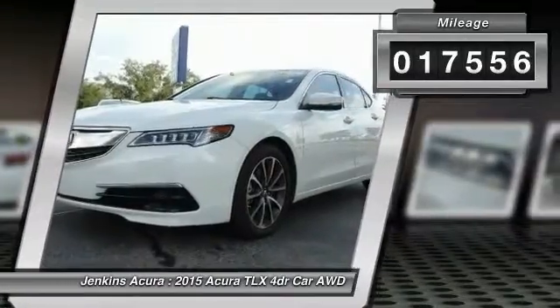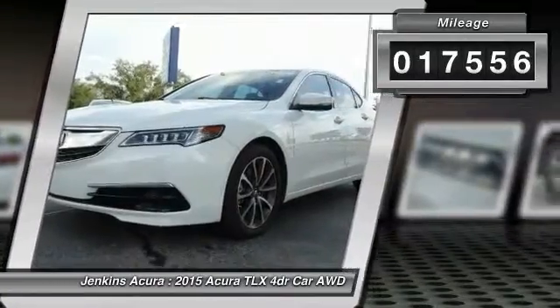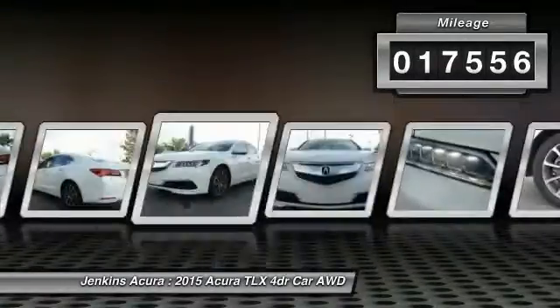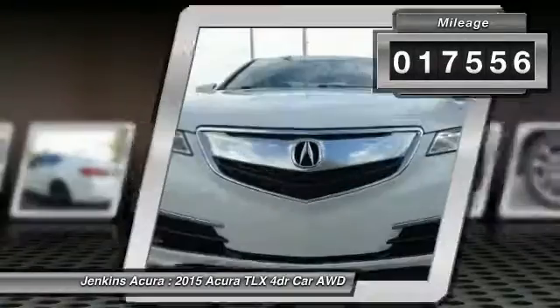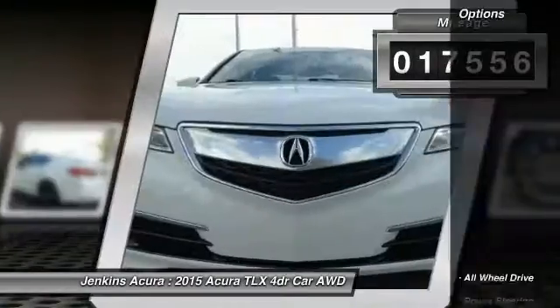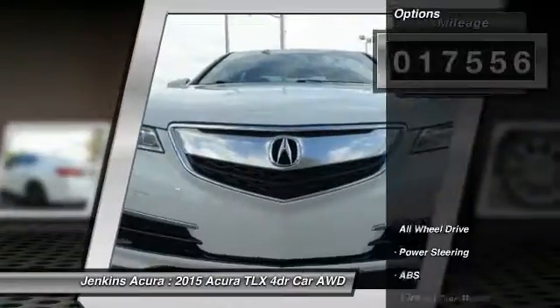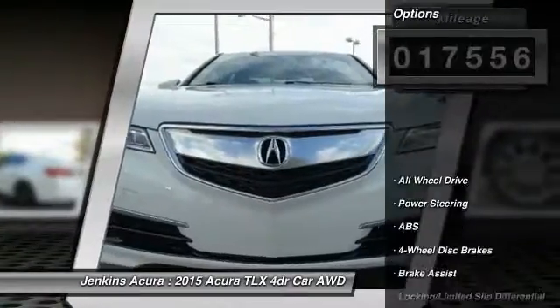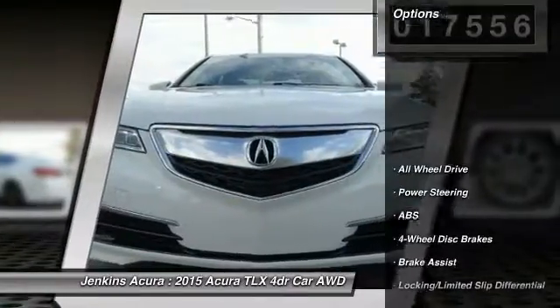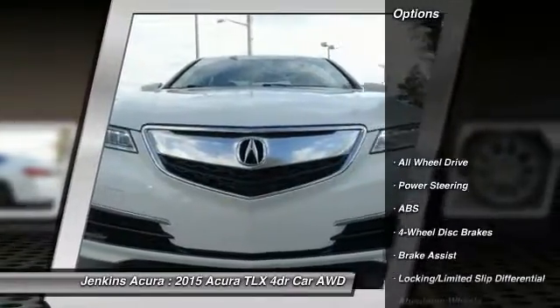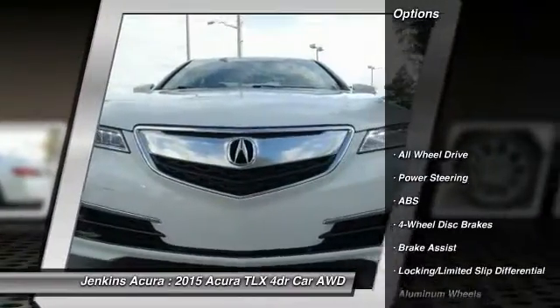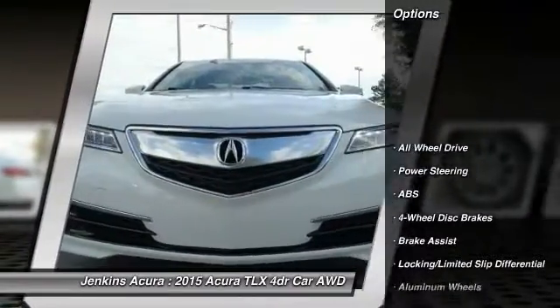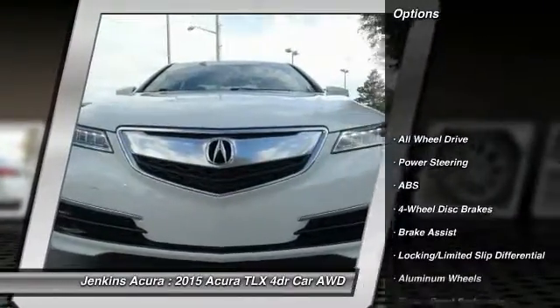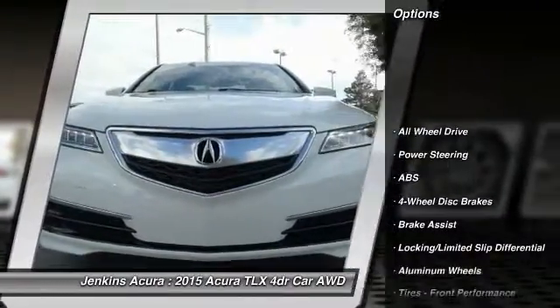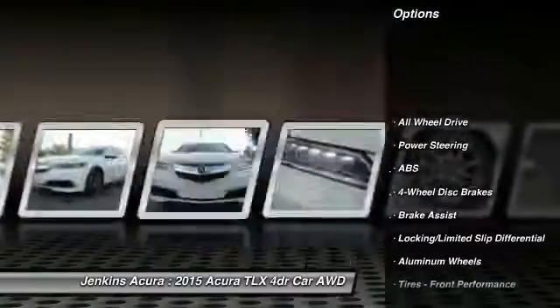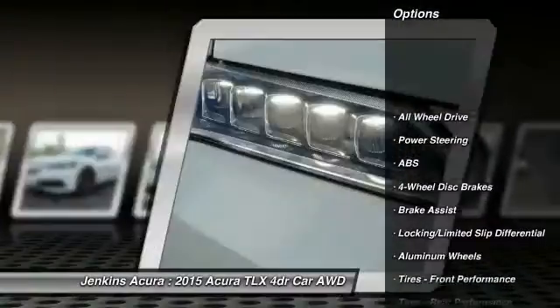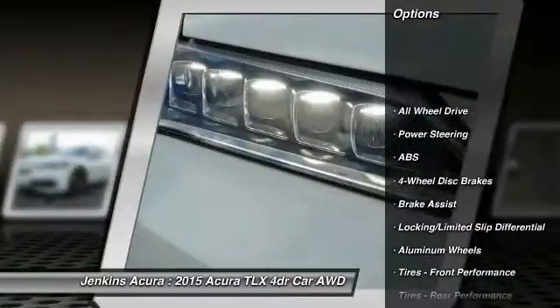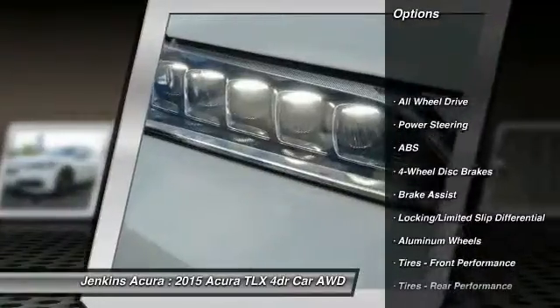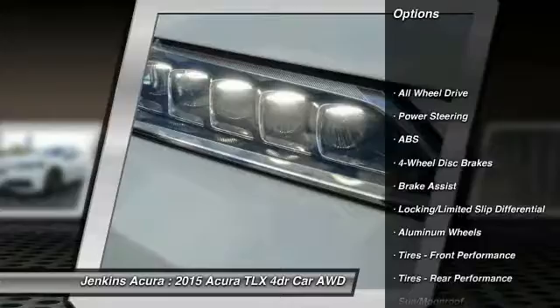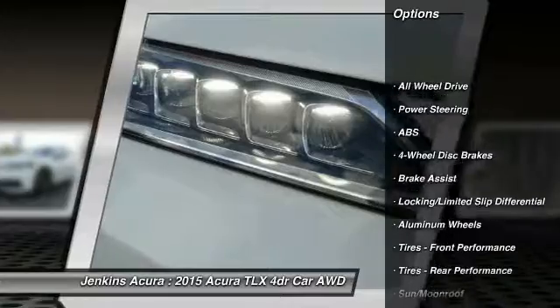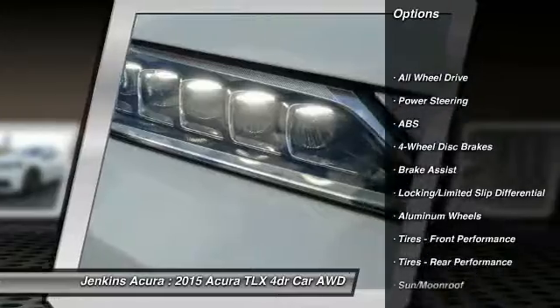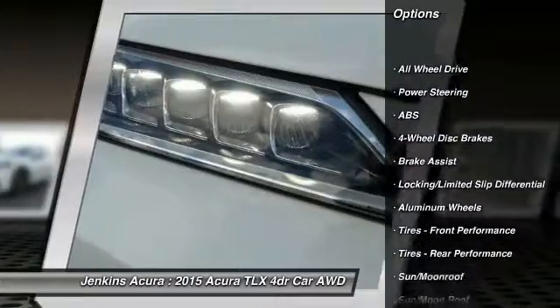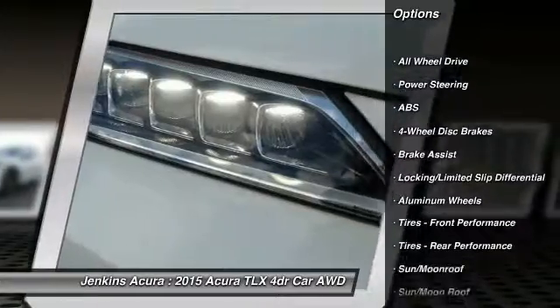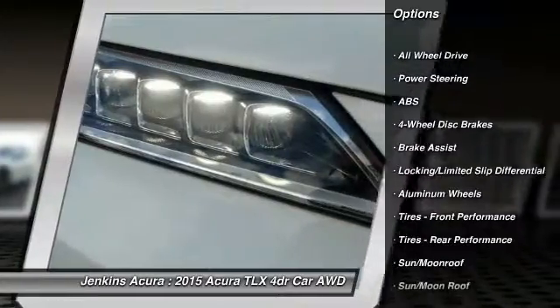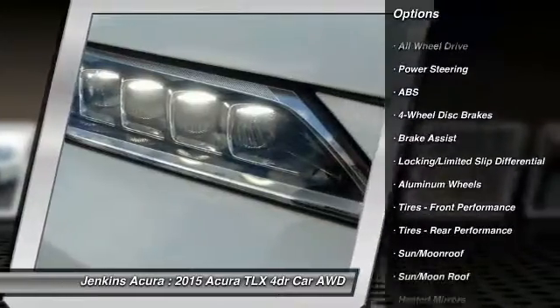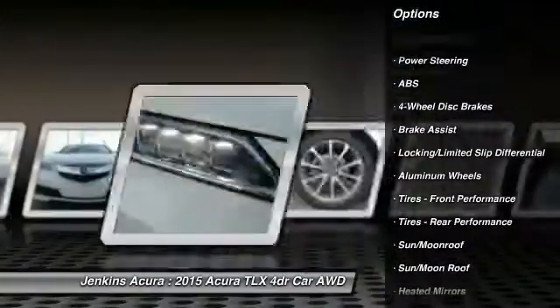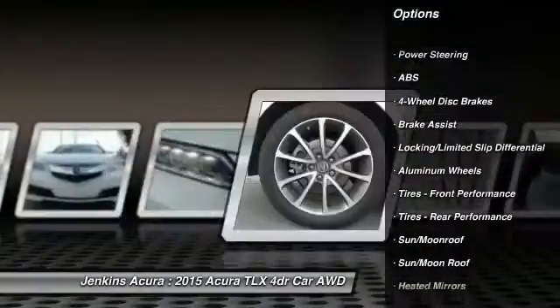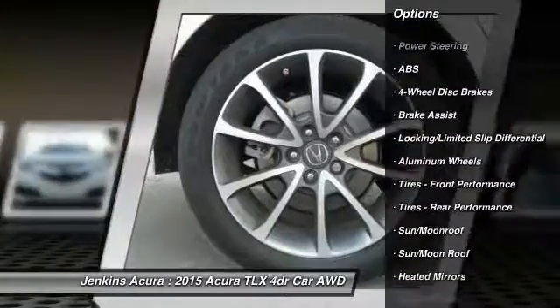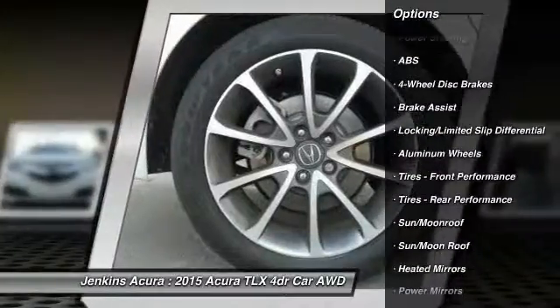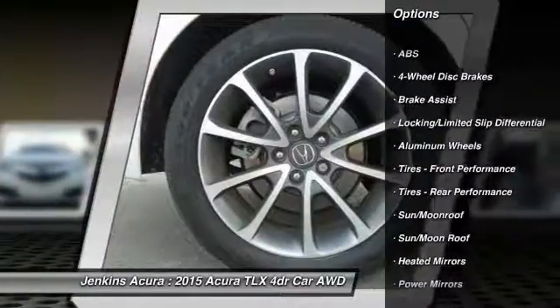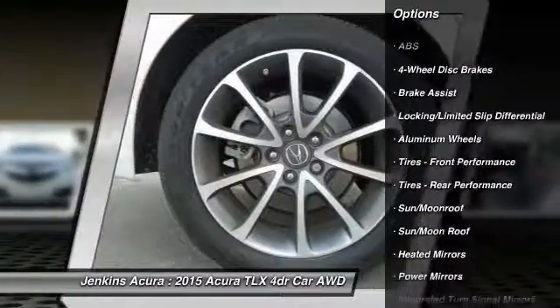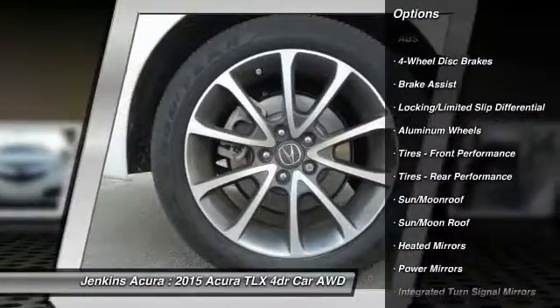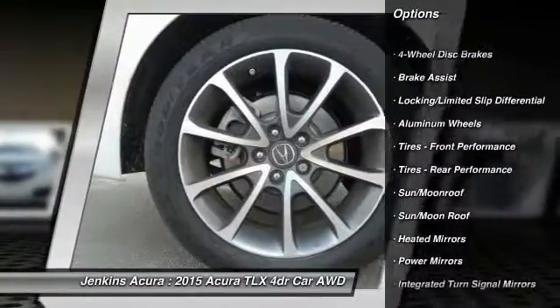Here are some of this vehicle's great options: traction control, stability control, navigation system, and anti-lock braking system.